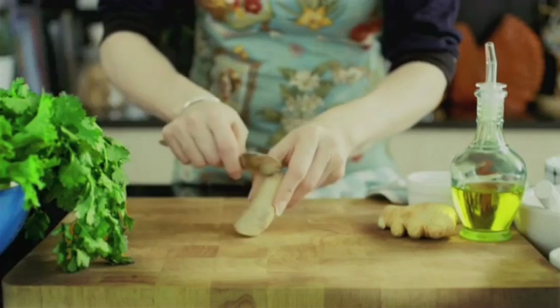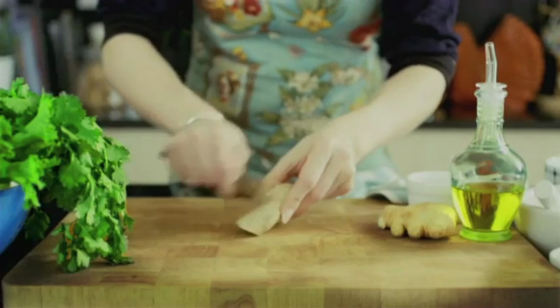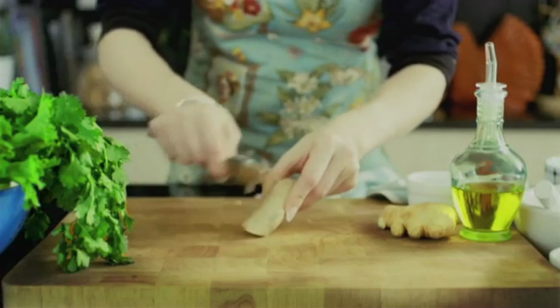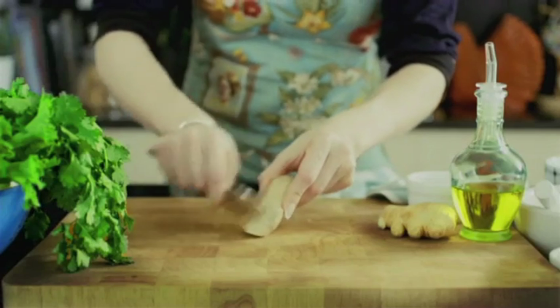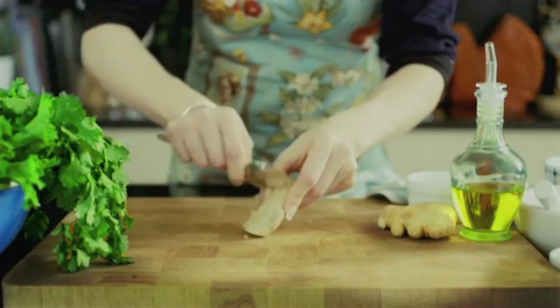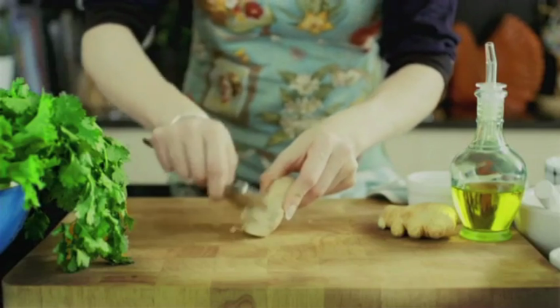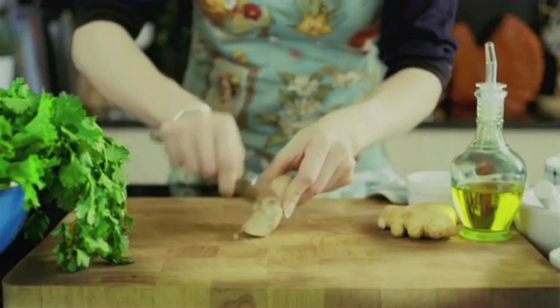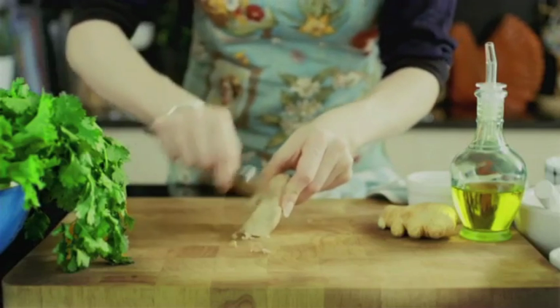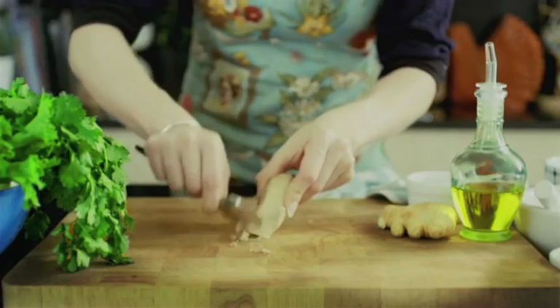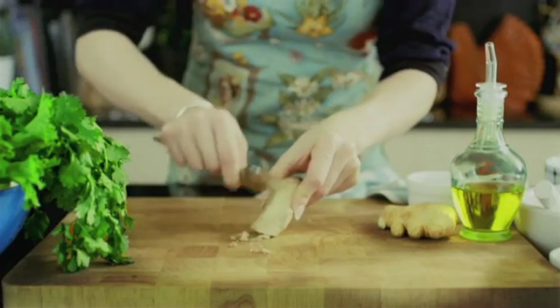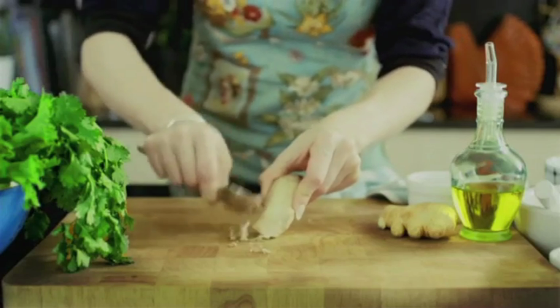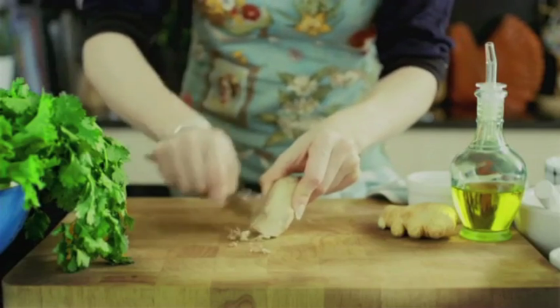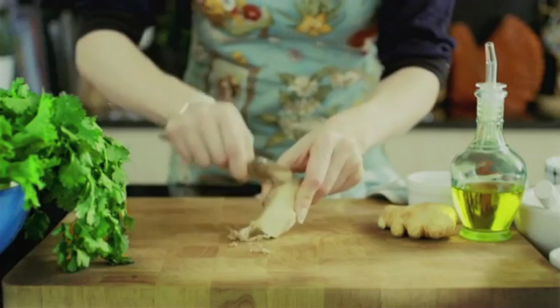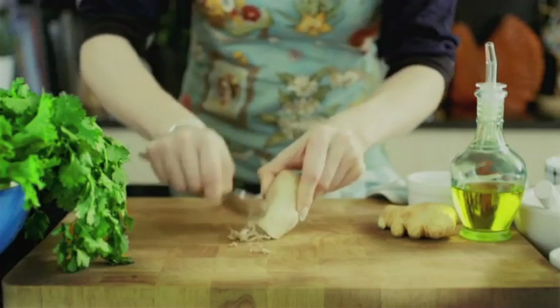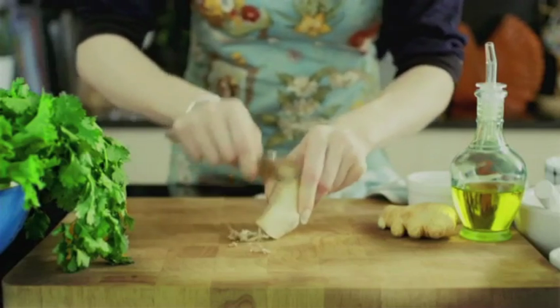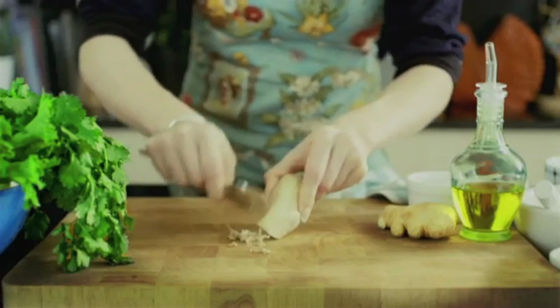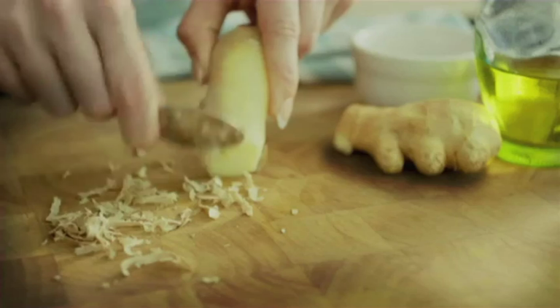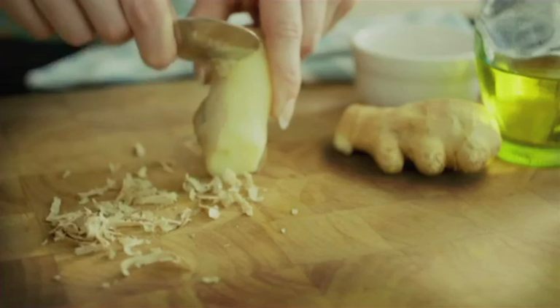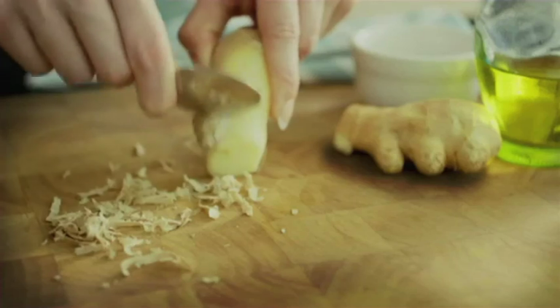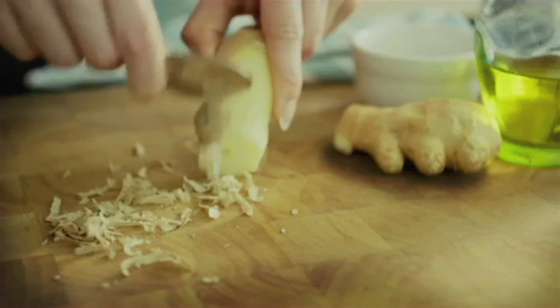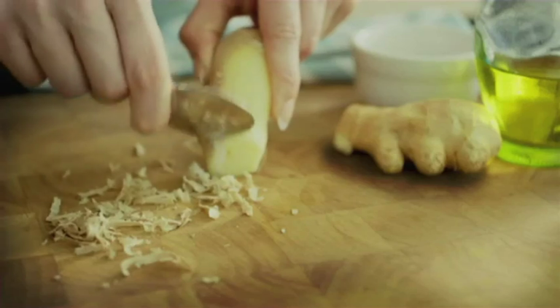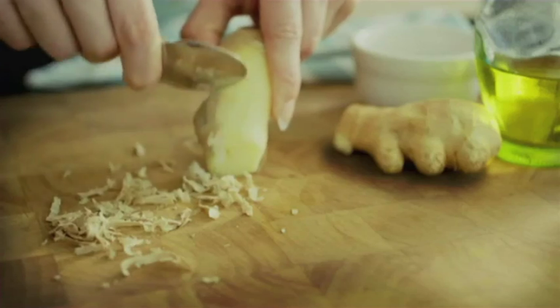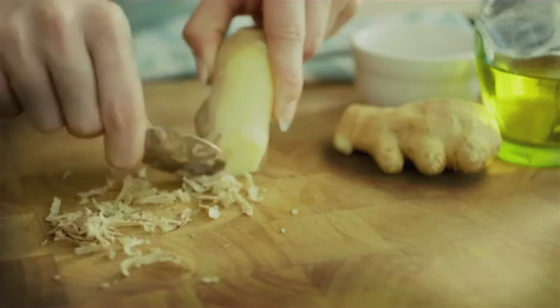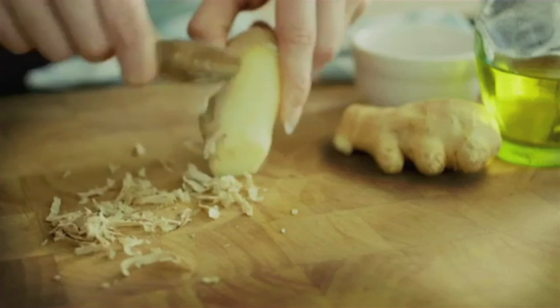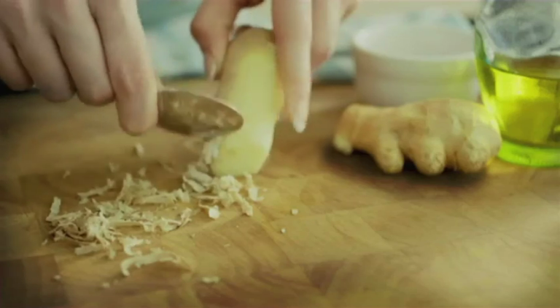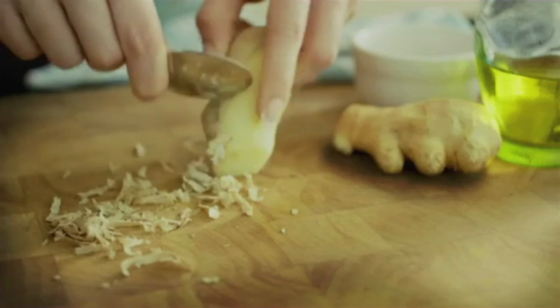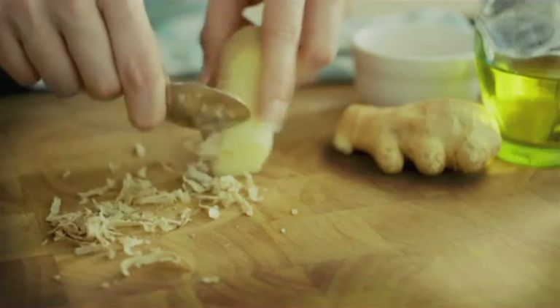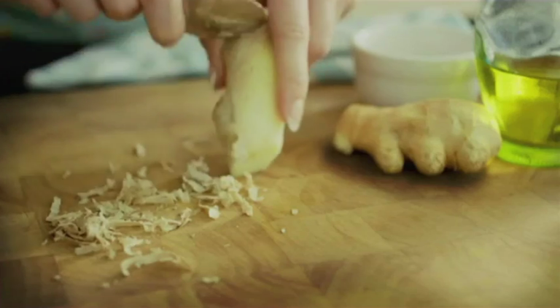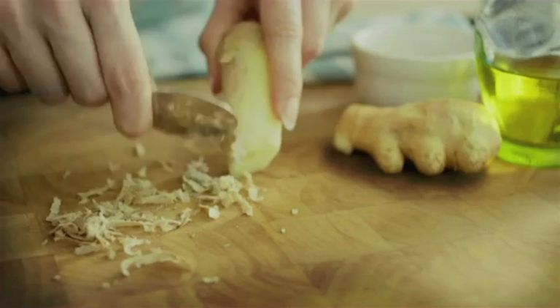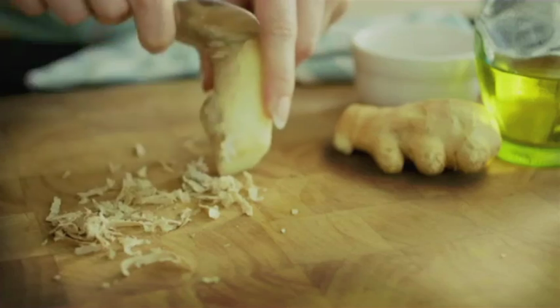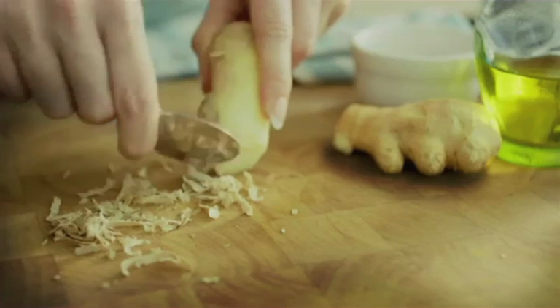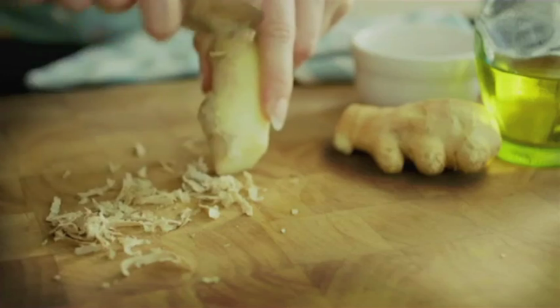And try freezing some ginger, then just use the back of a spoon to easily scrape off the flesh.